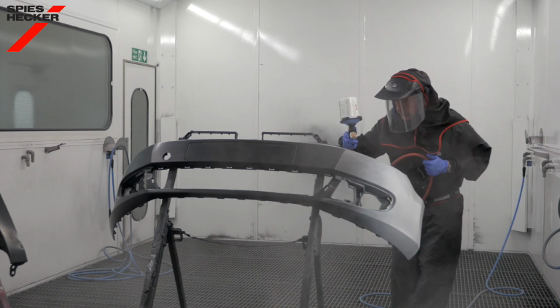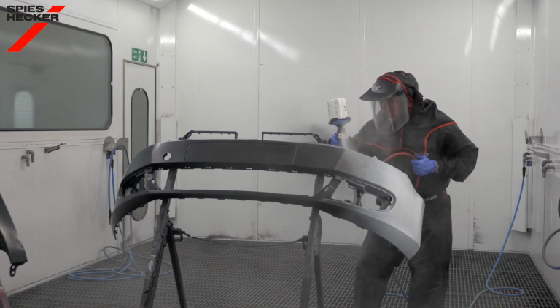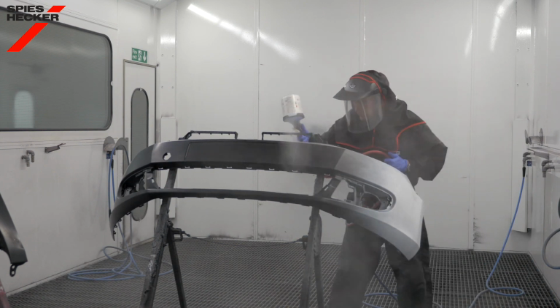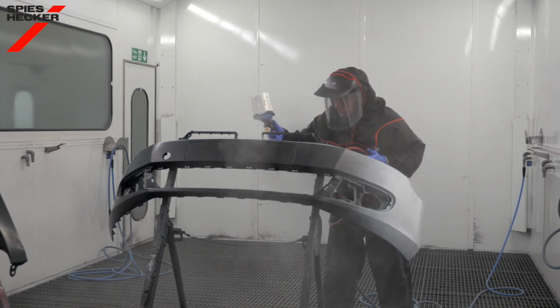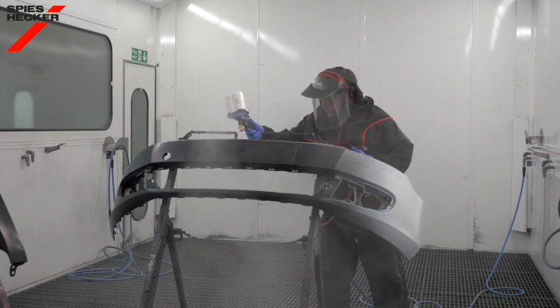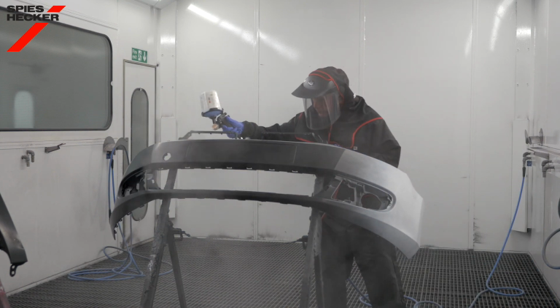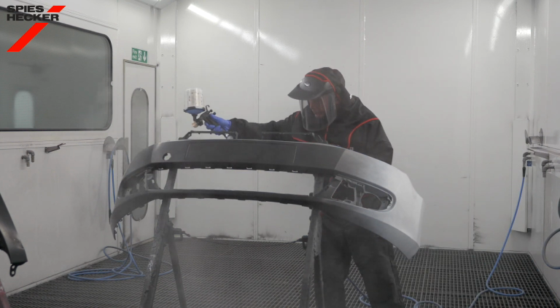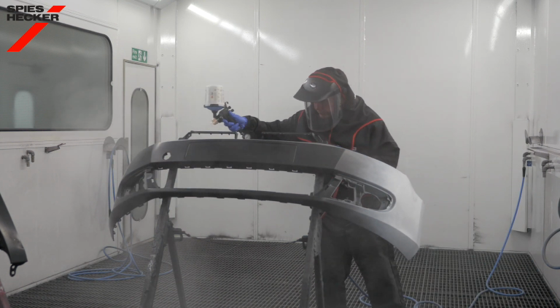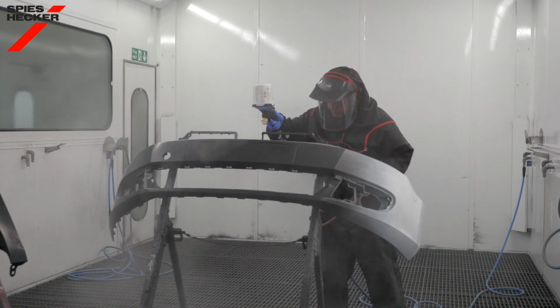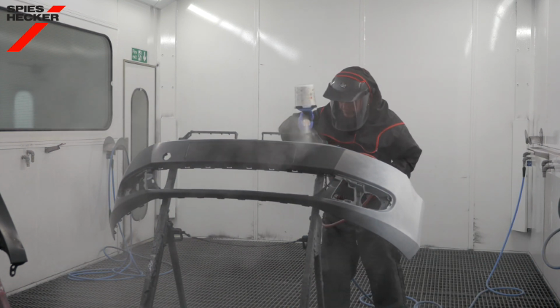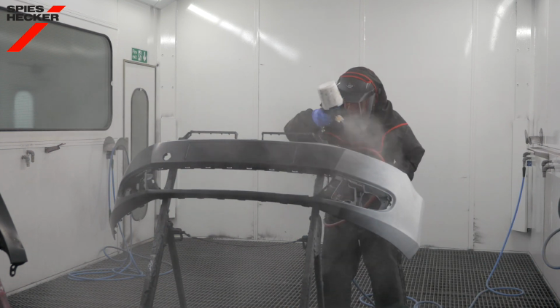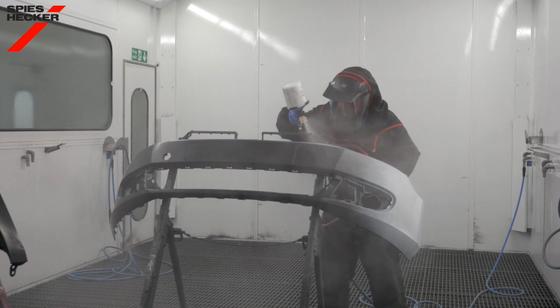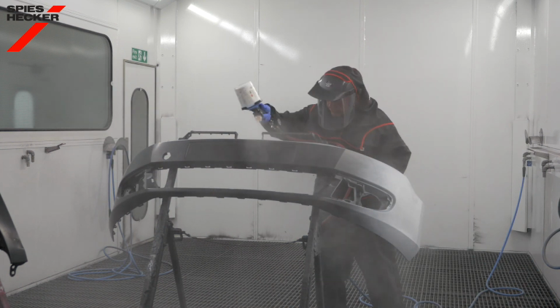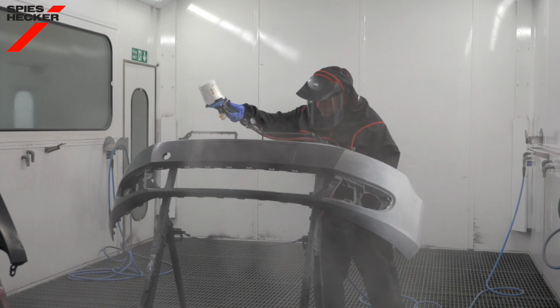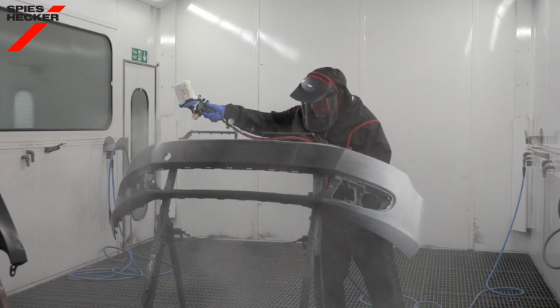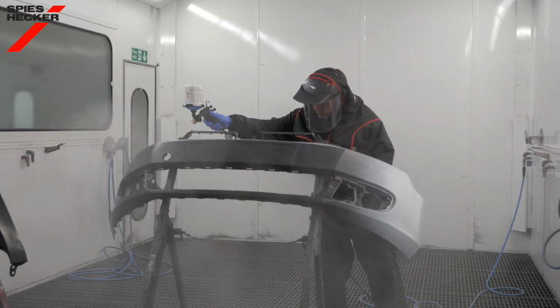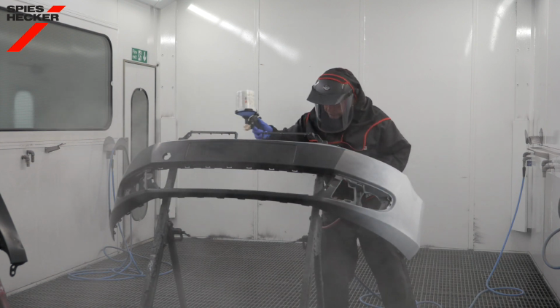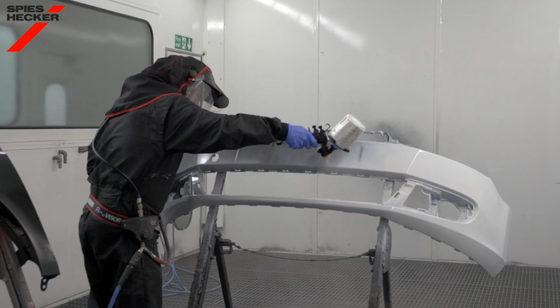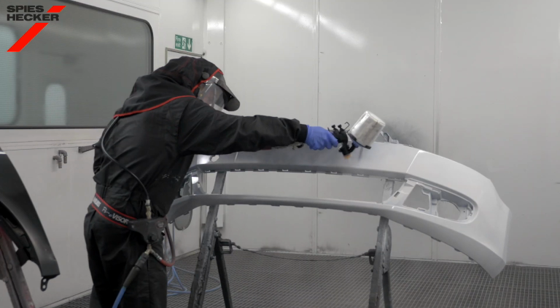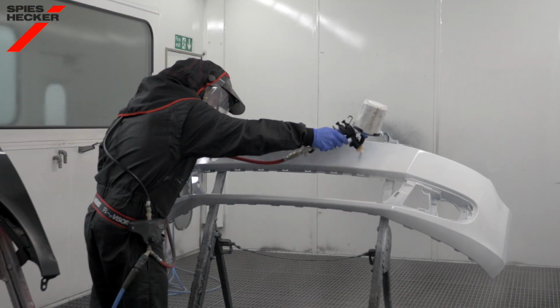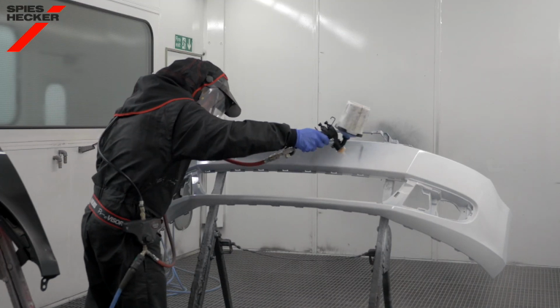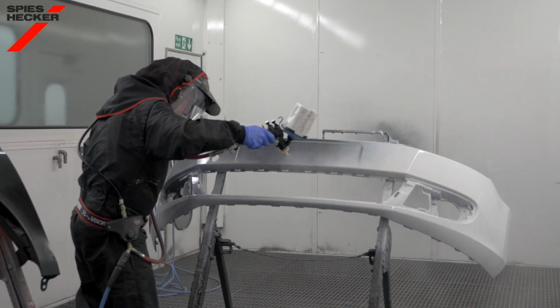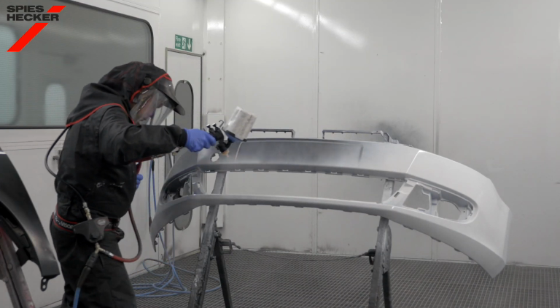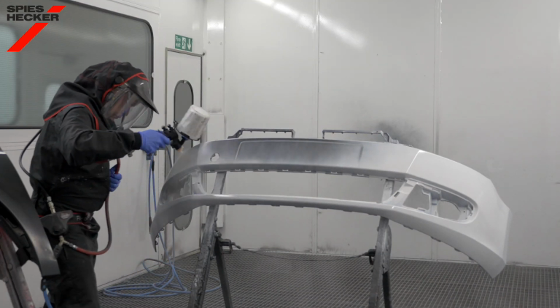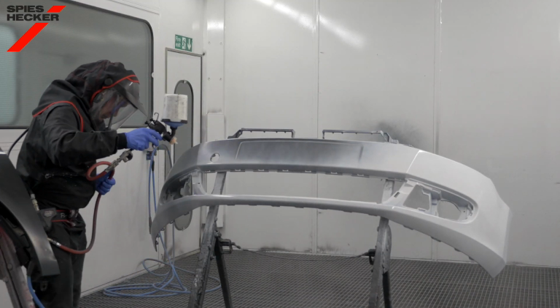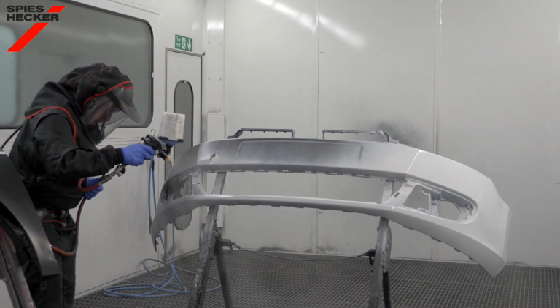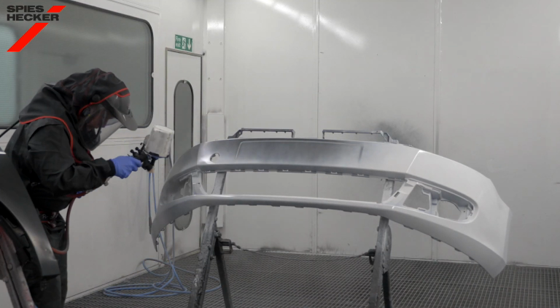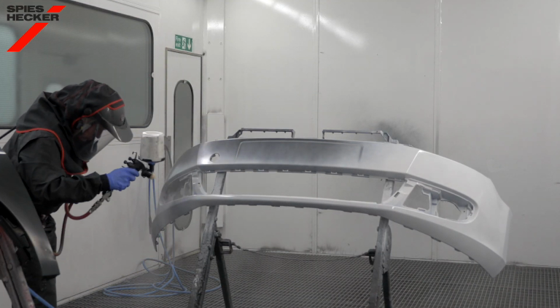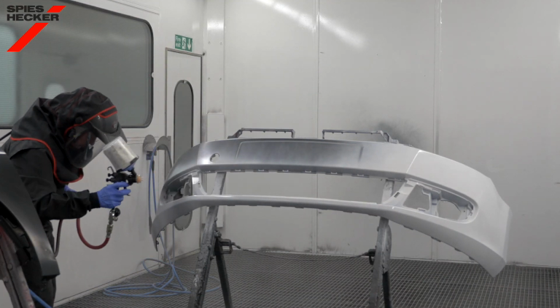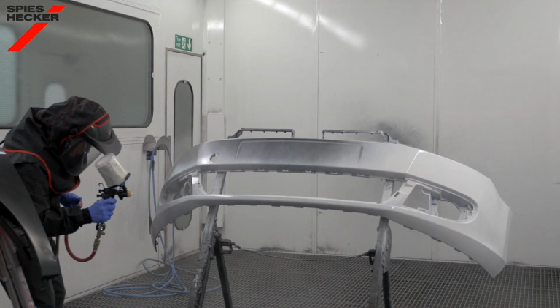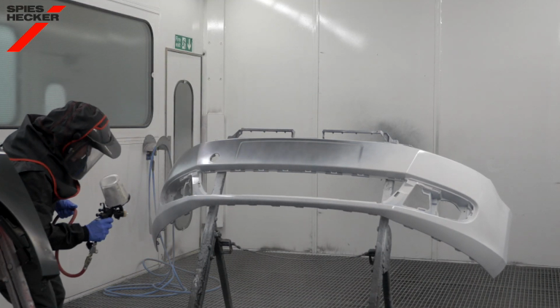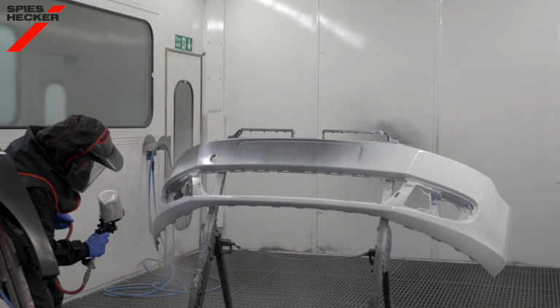For the white color we need two full coats applied wet-on-wet. For the black and the grey product we need only a half coat followed by a full coat.